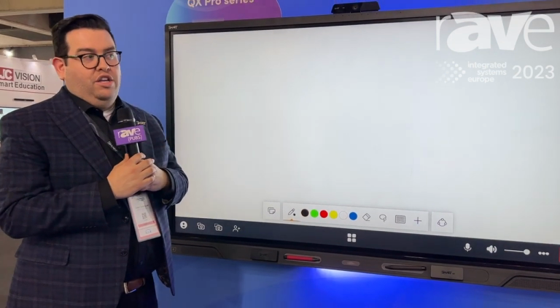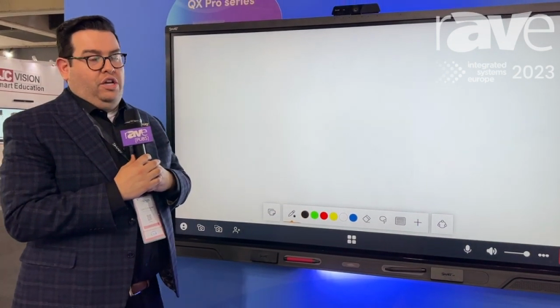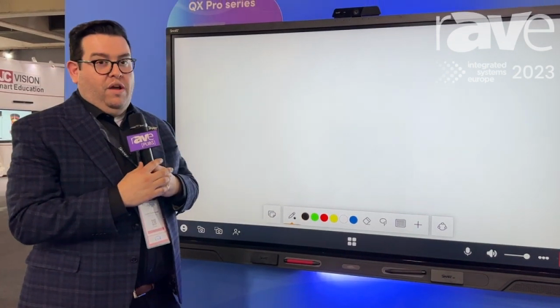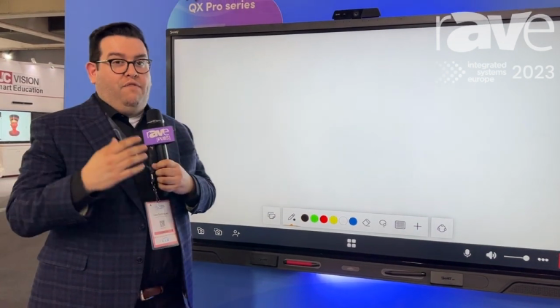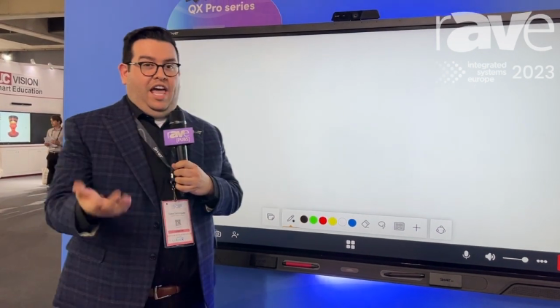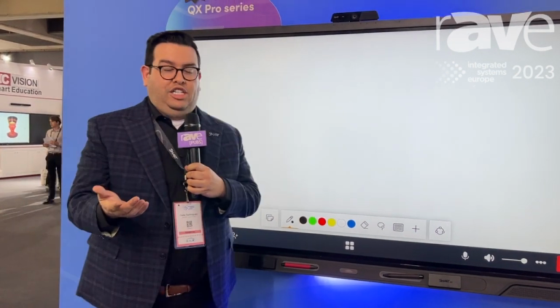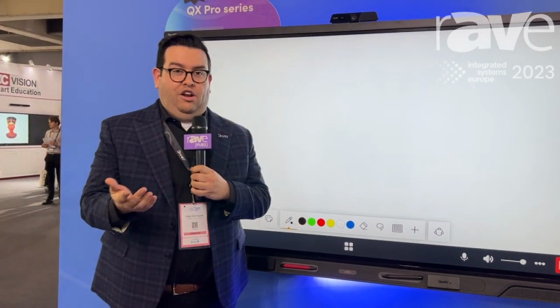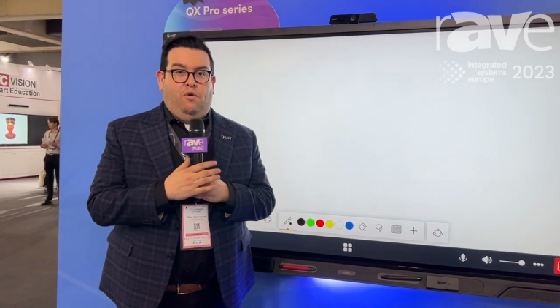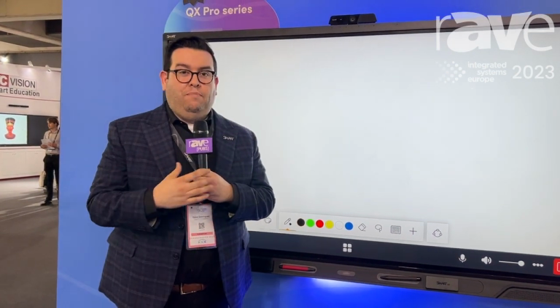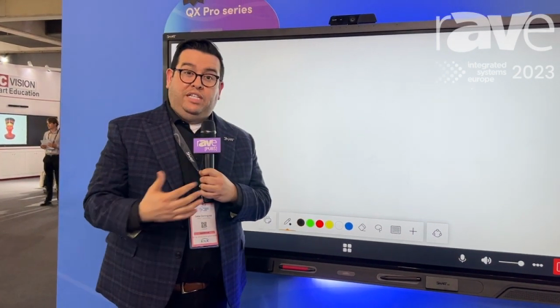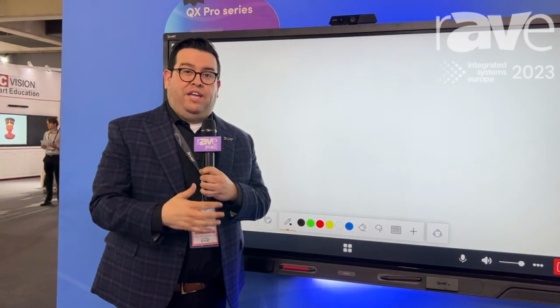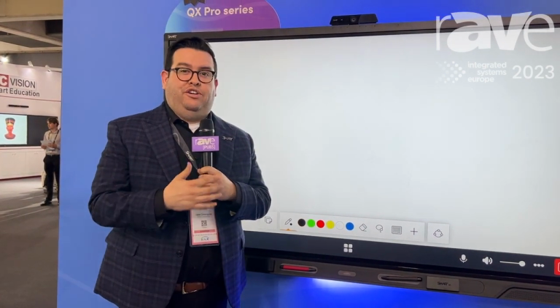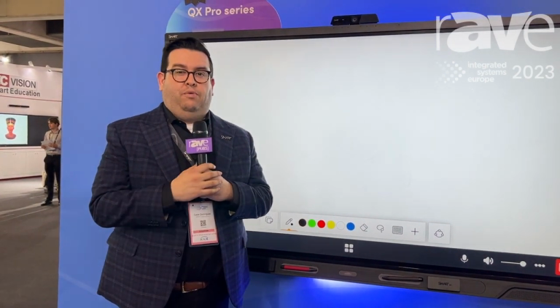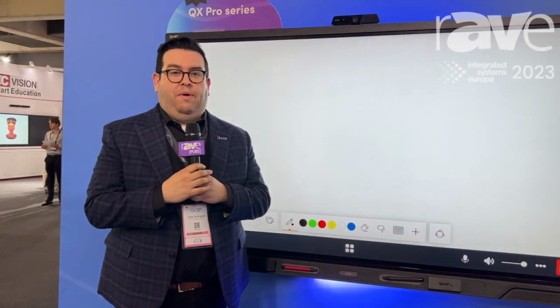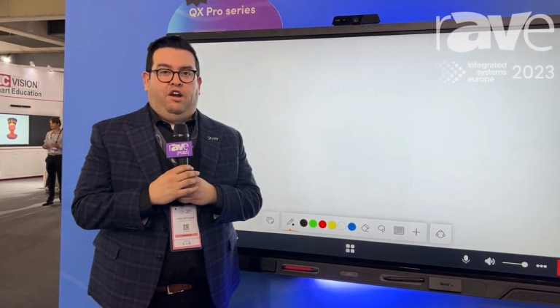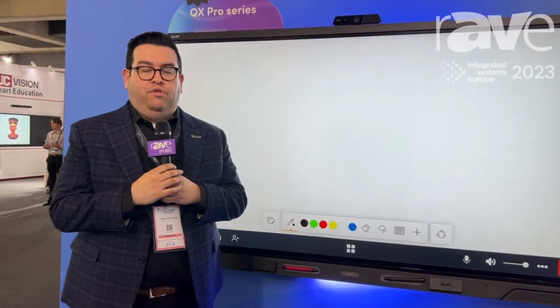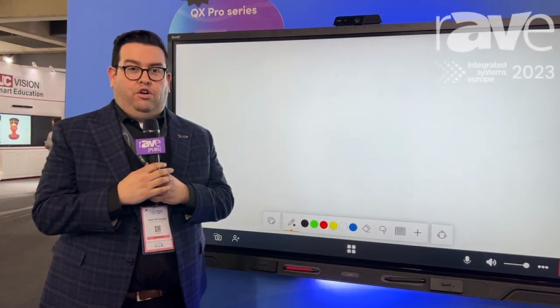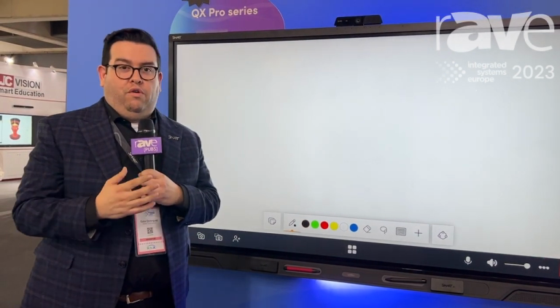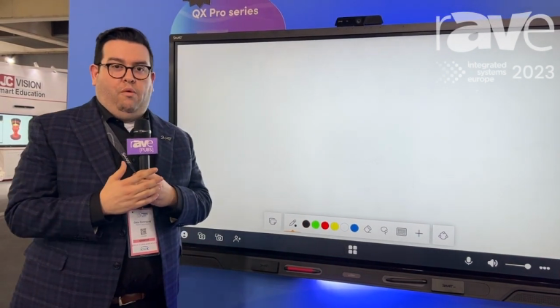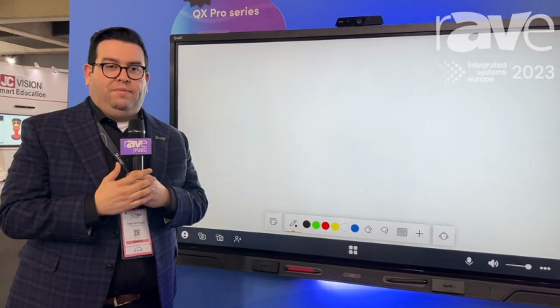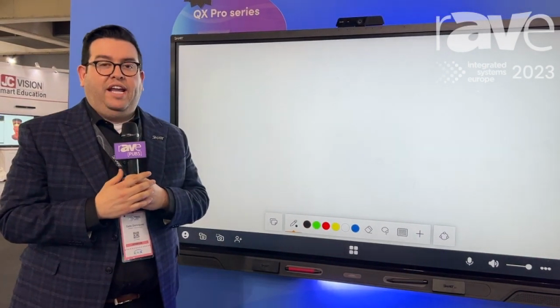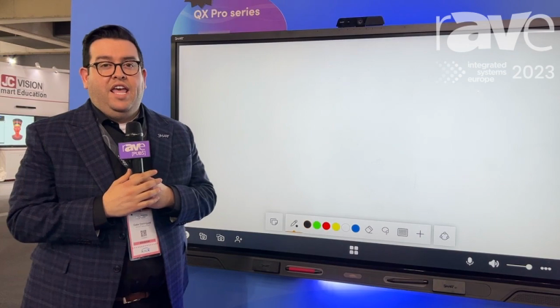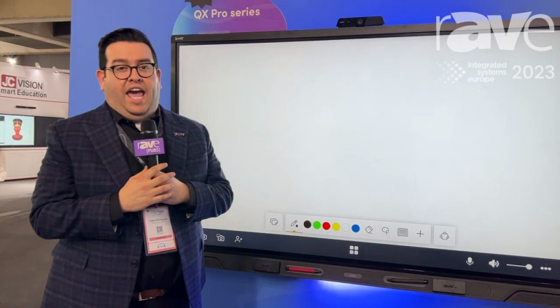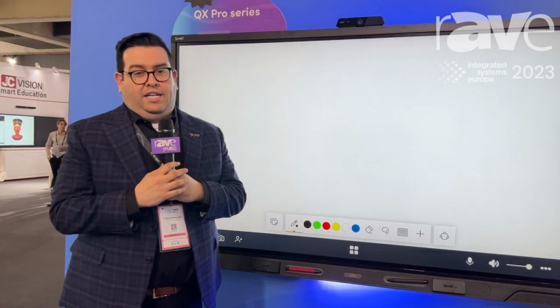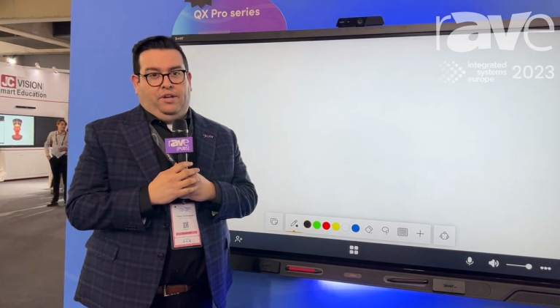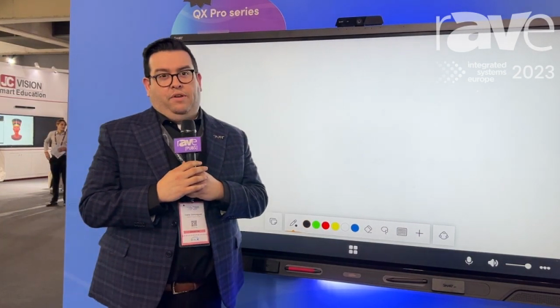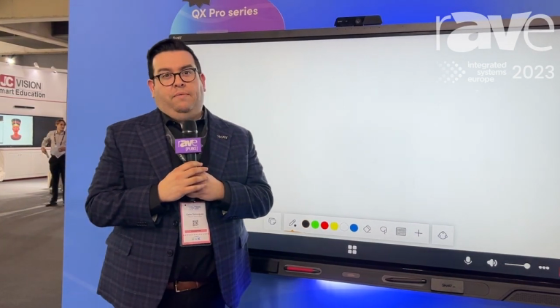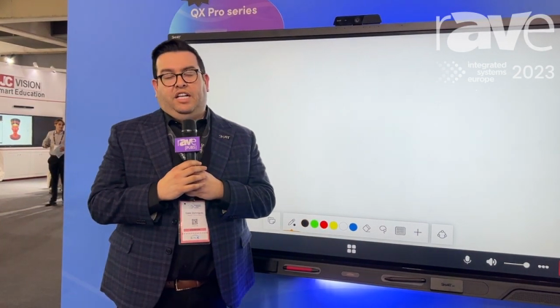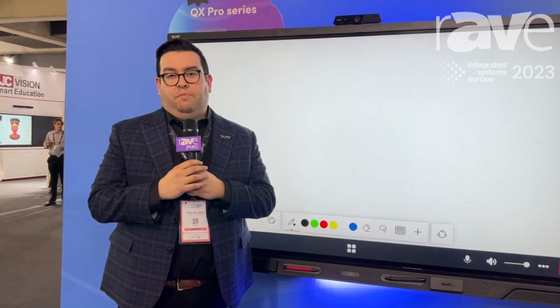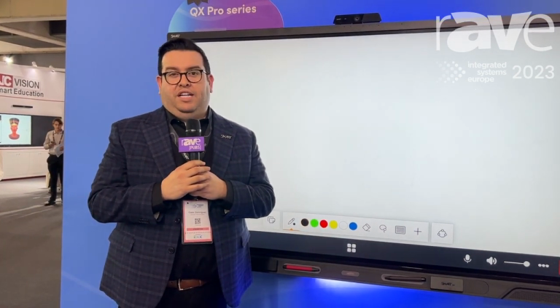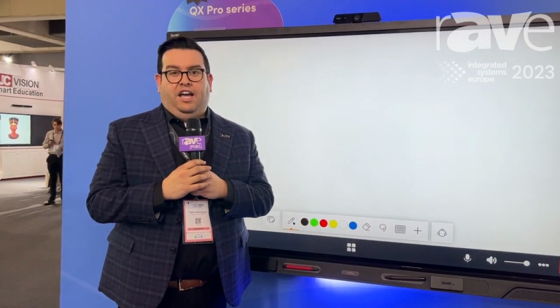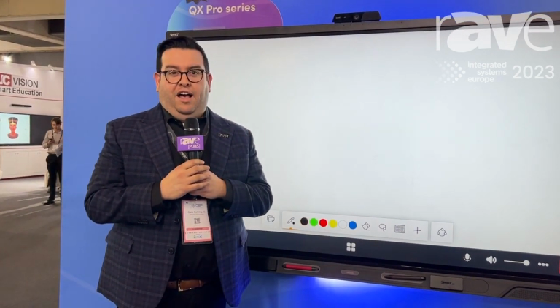If you'd like to learn more, please make sure you swing by our booth or go to our website at www.smarttech.com.